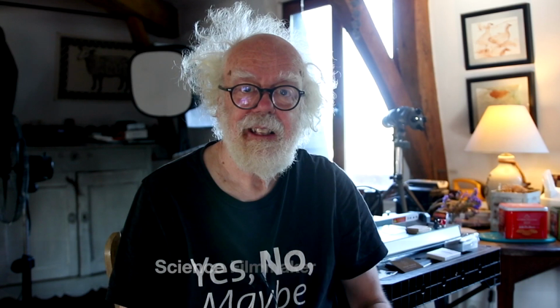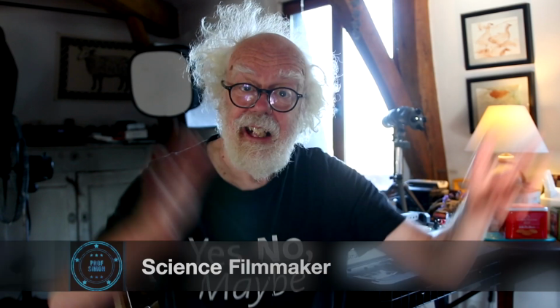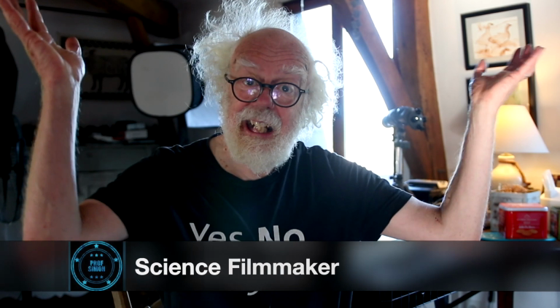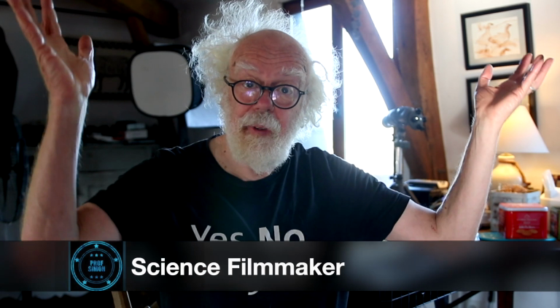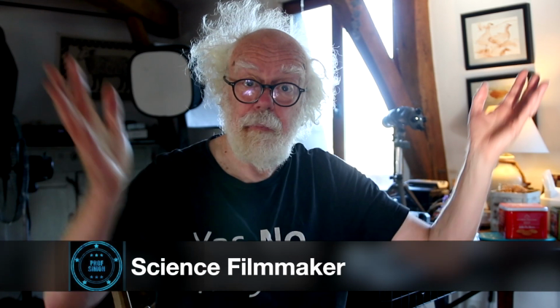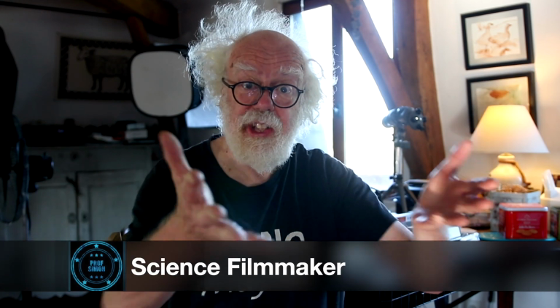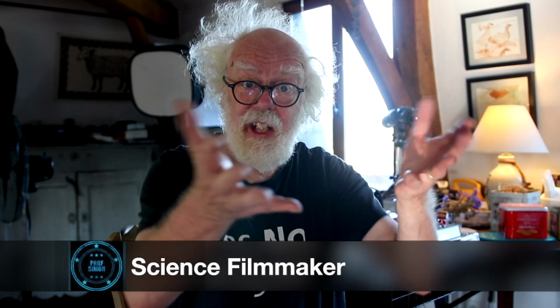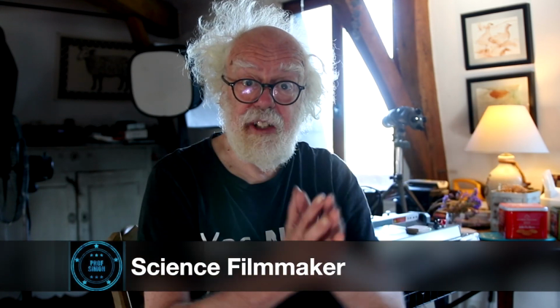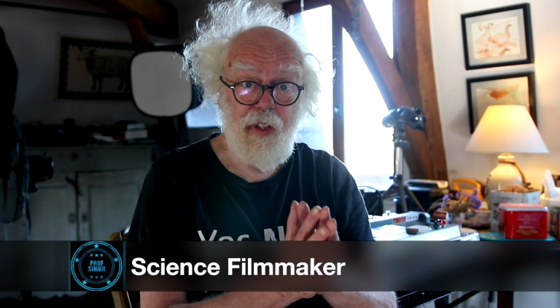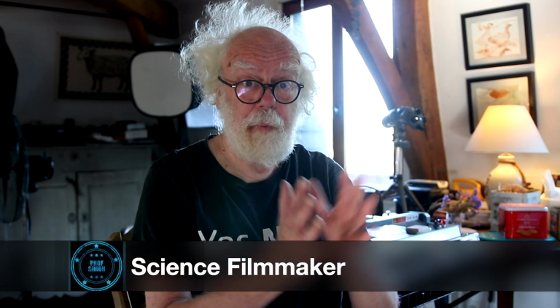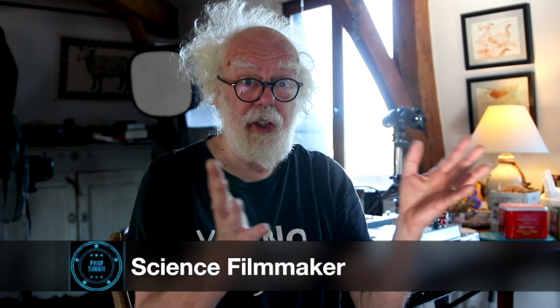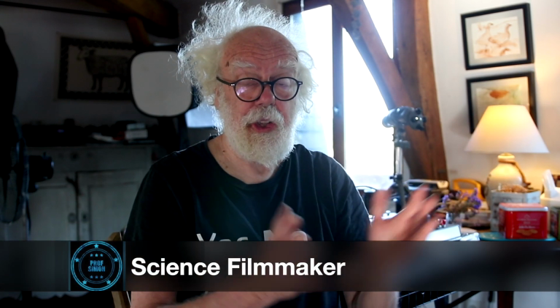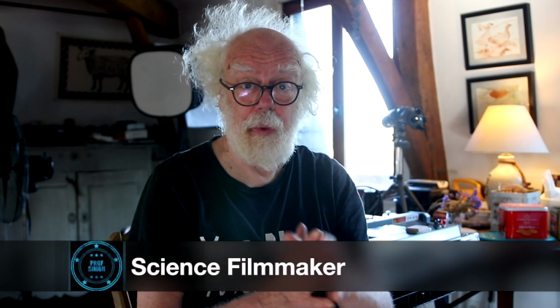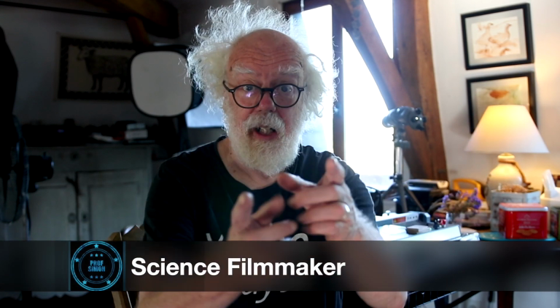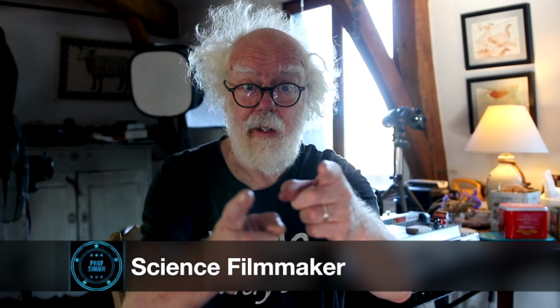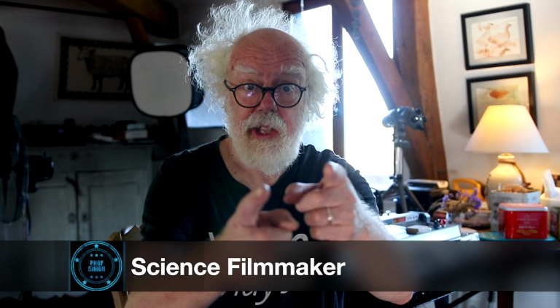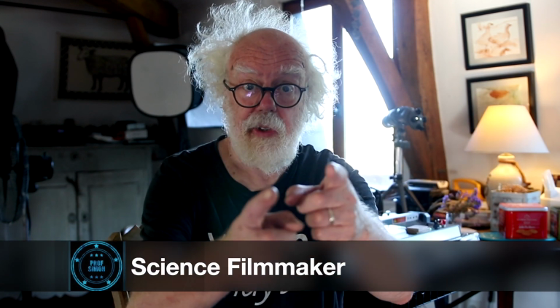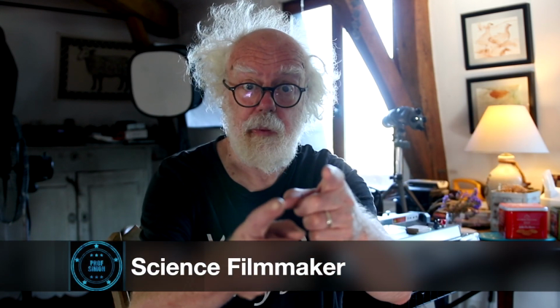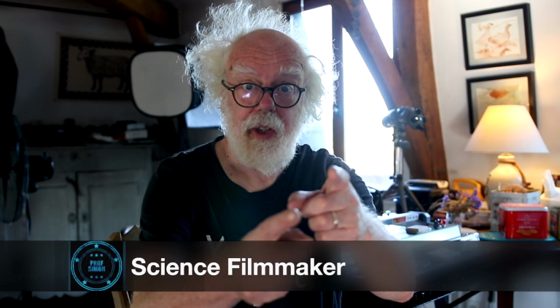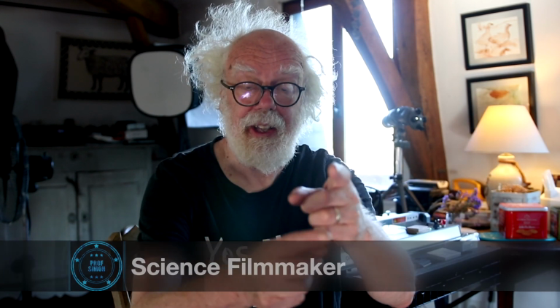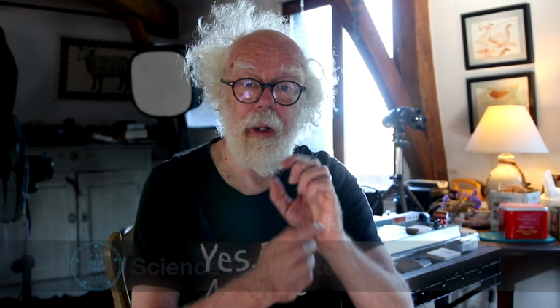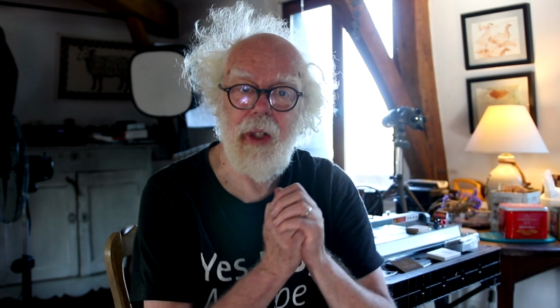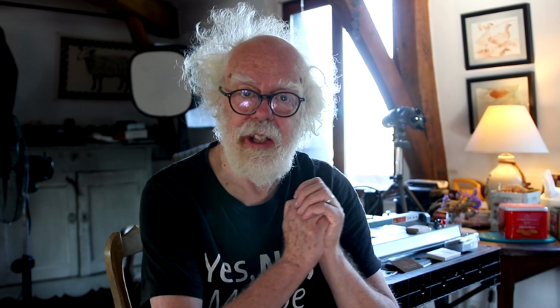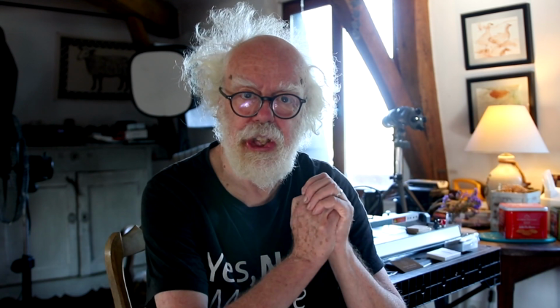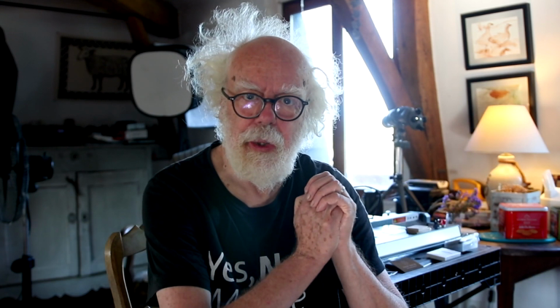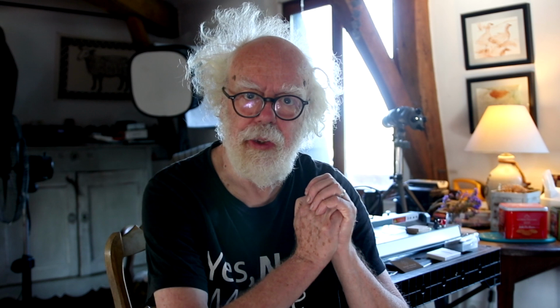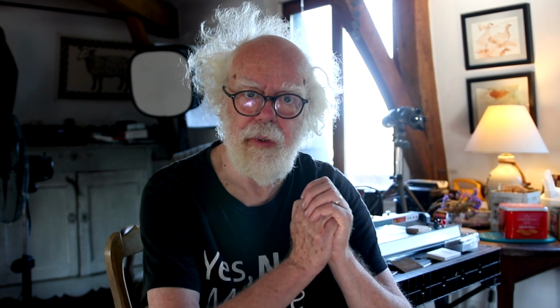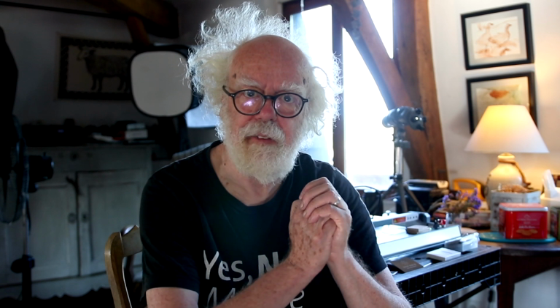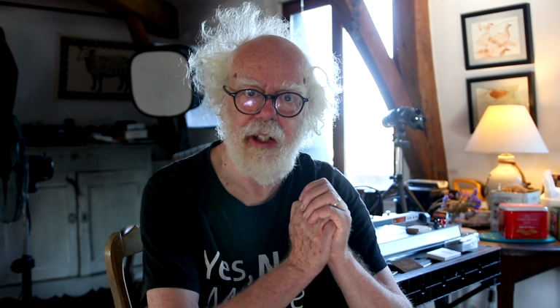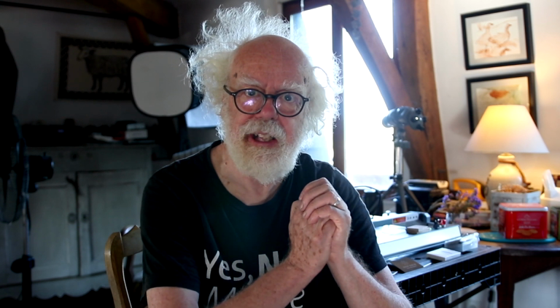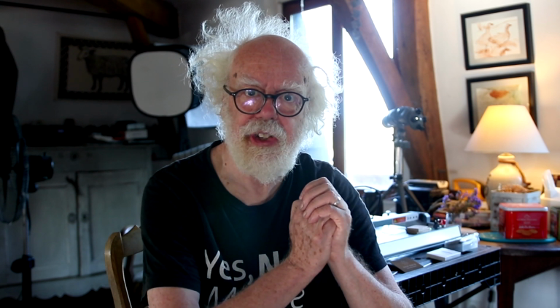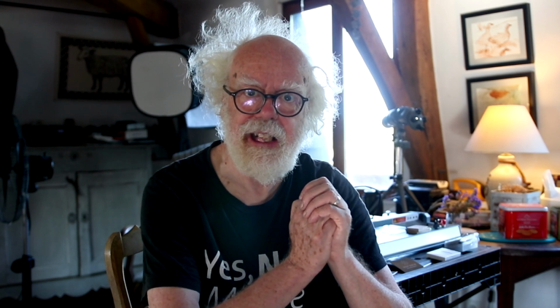Hey and welcome back to Laser Fun Part 2. How does it really work? Well let me show you something very strange.